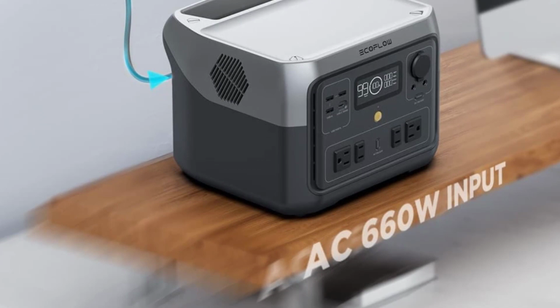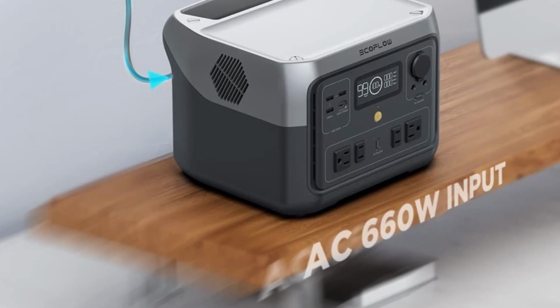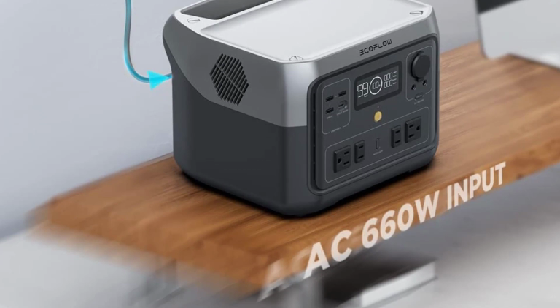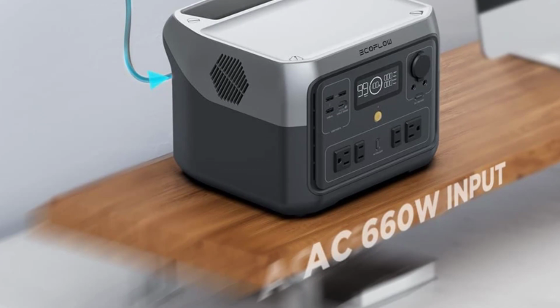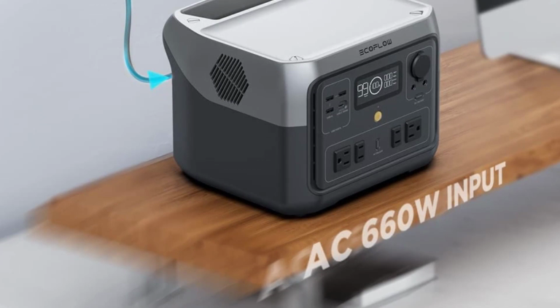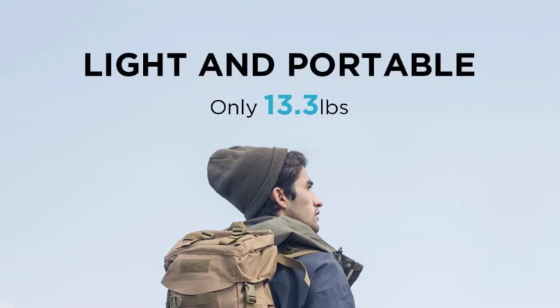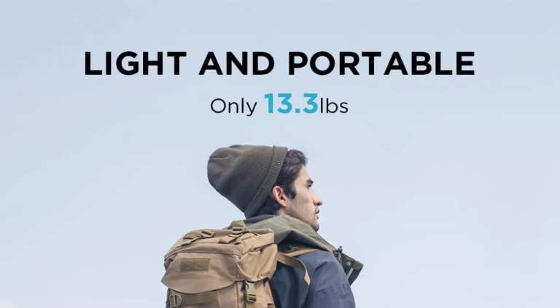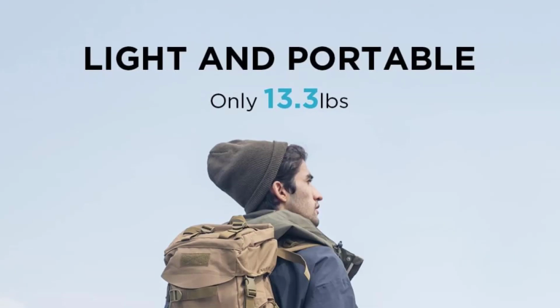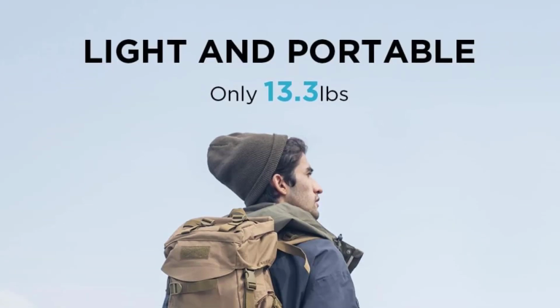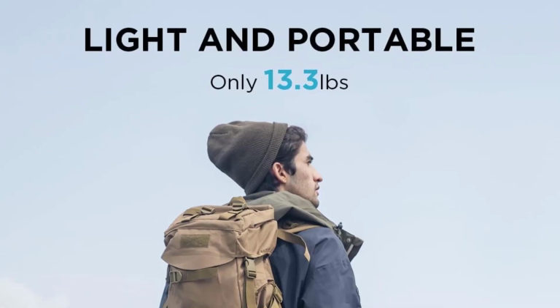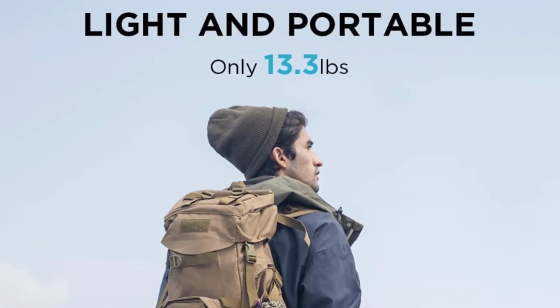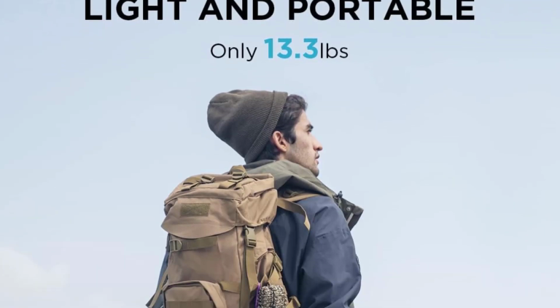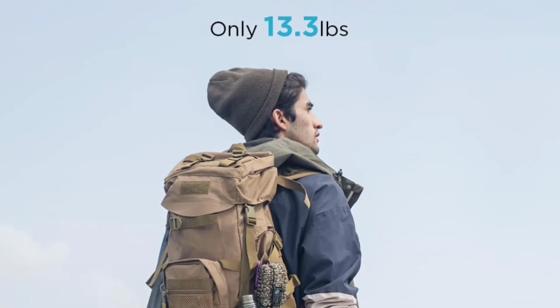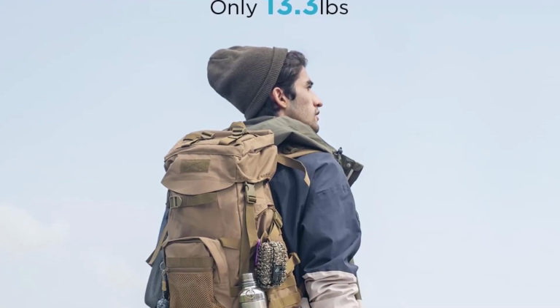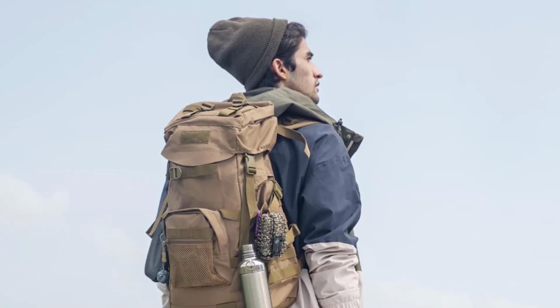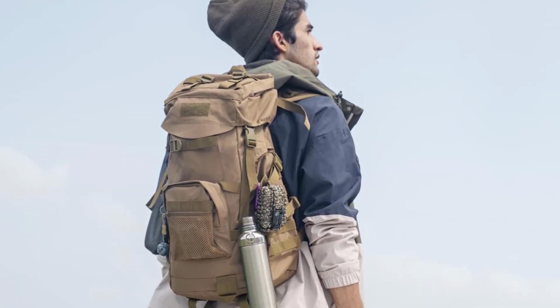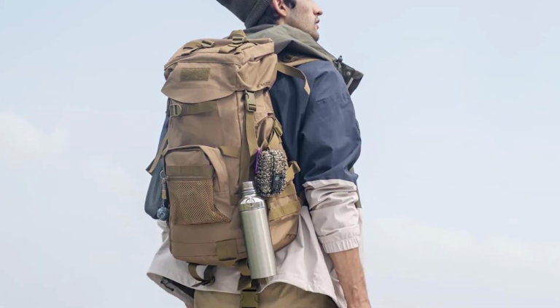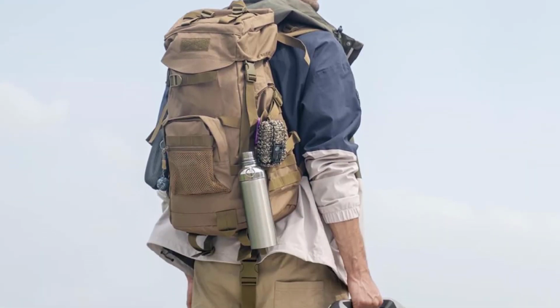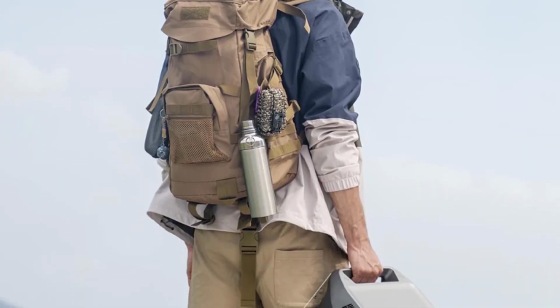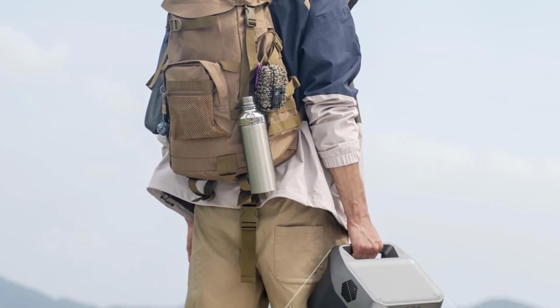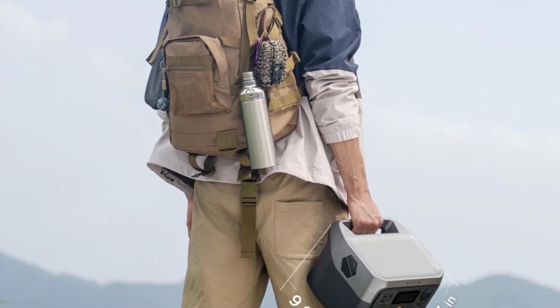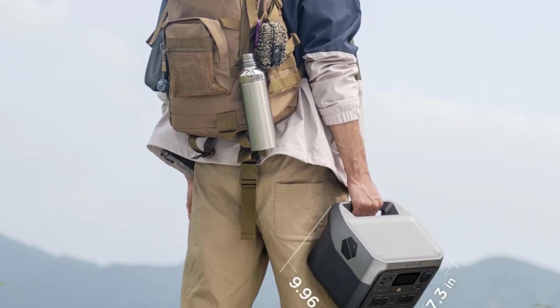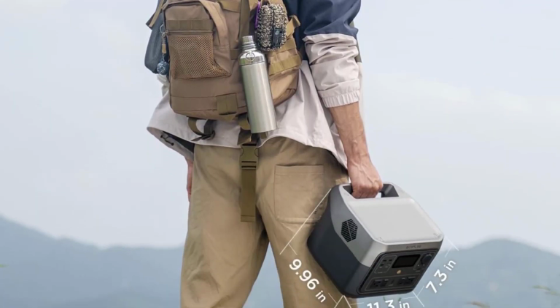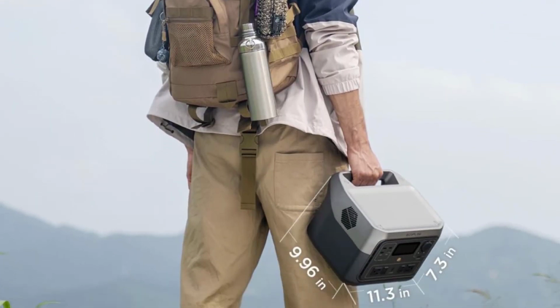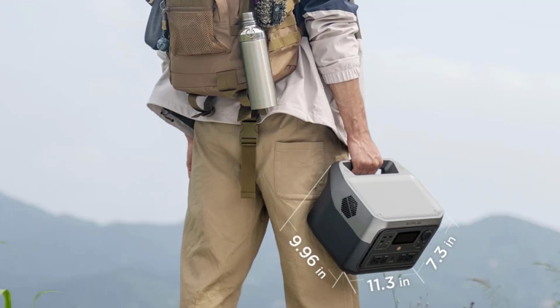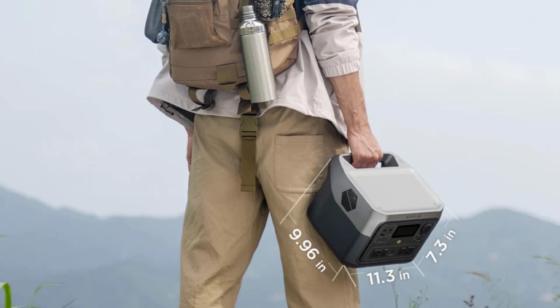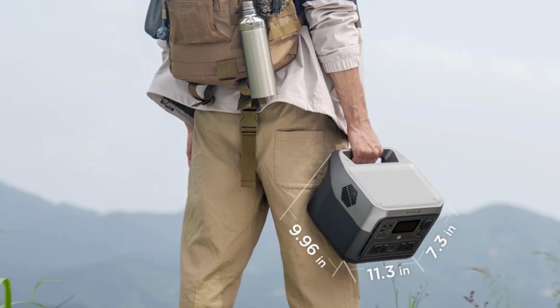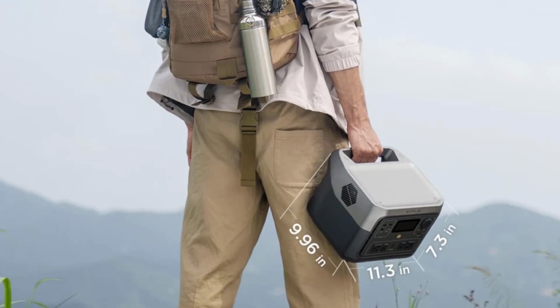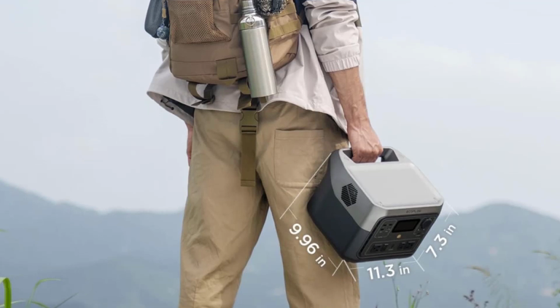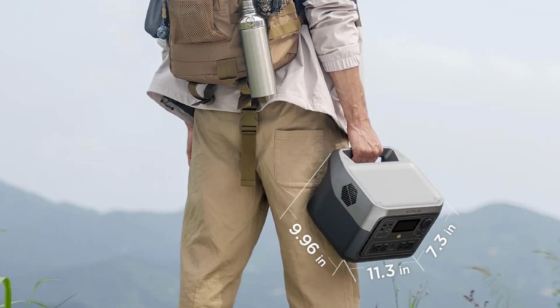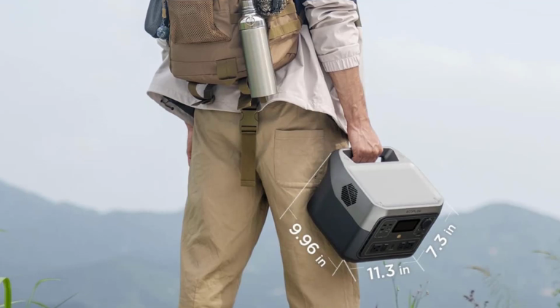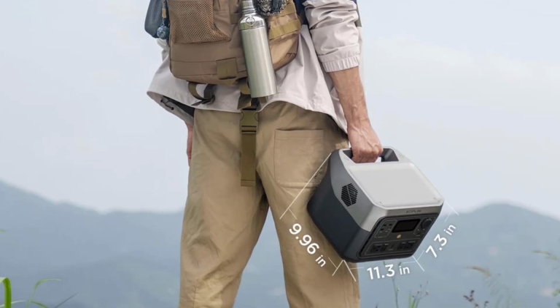The package includes the River 2 Max, AC charging cable, car charging cable, user manual, and a generous 5-year warranty.